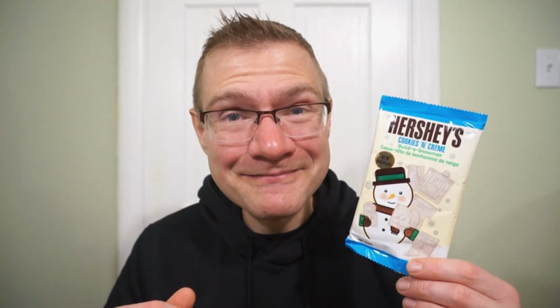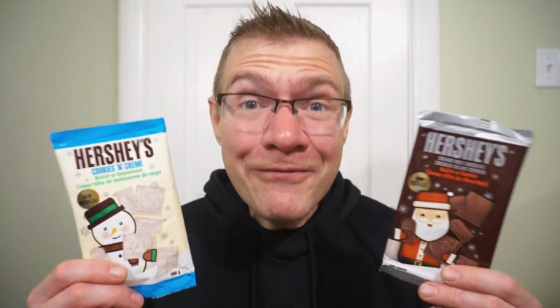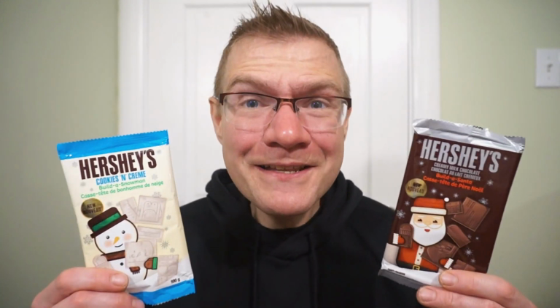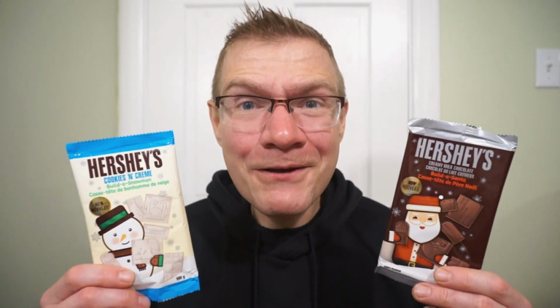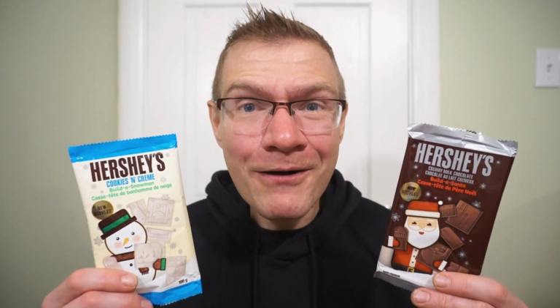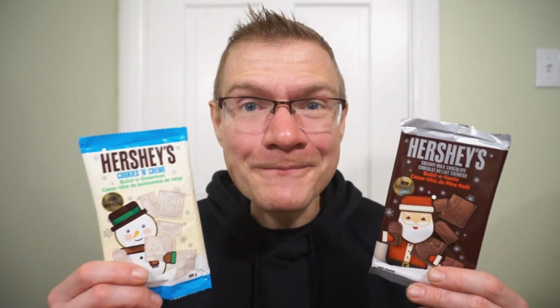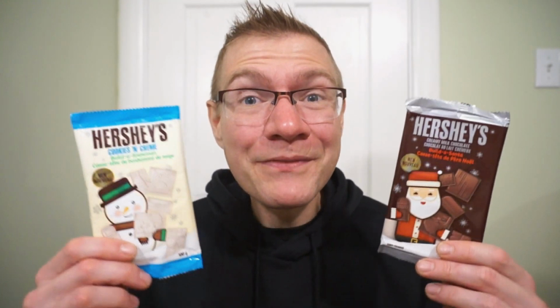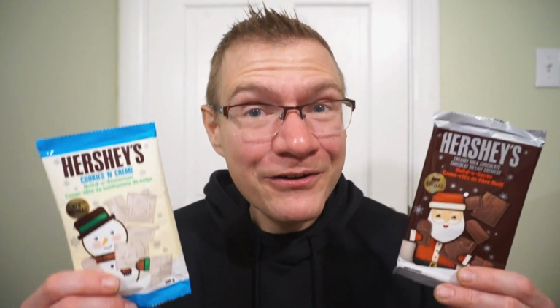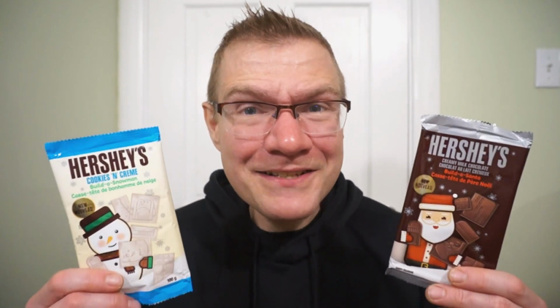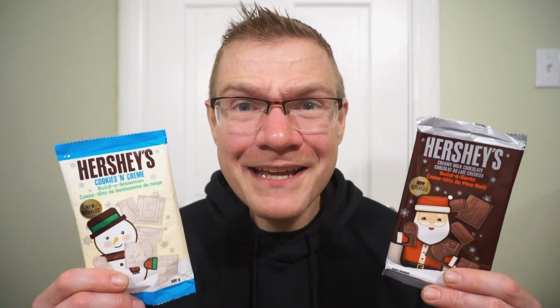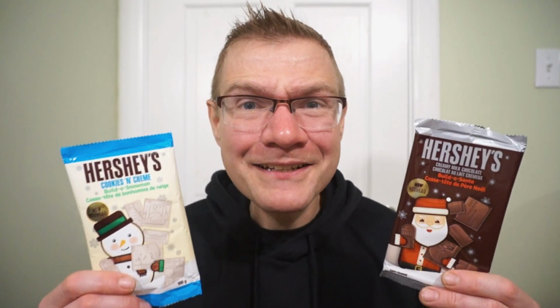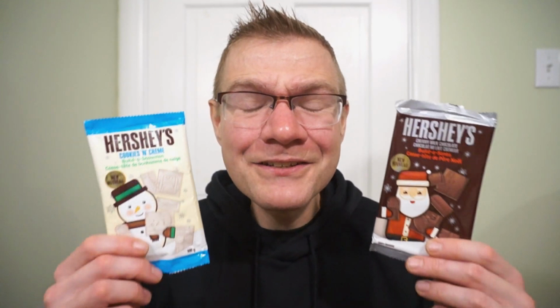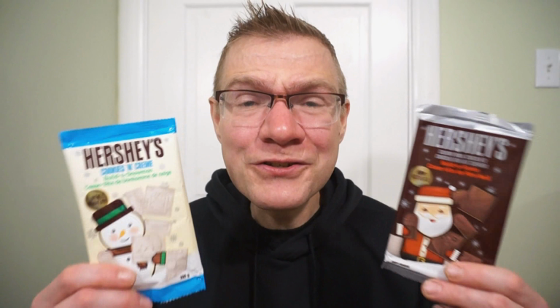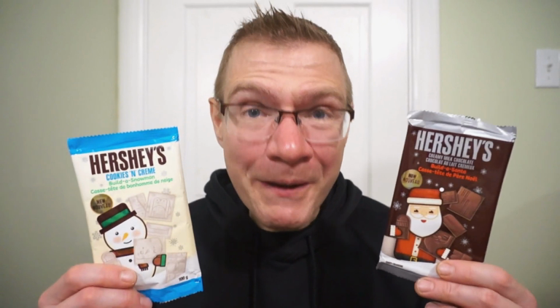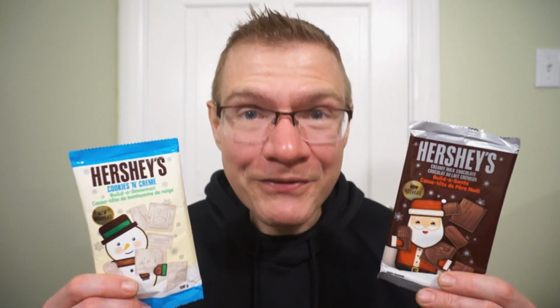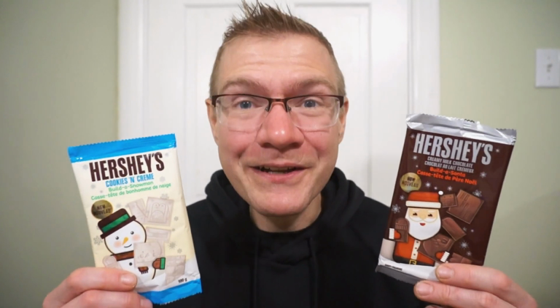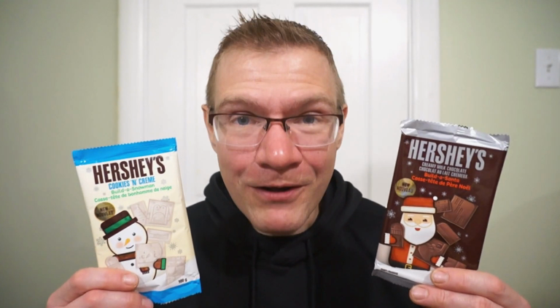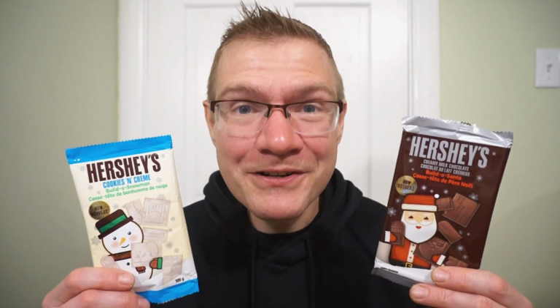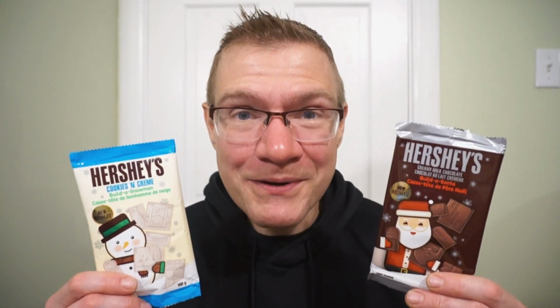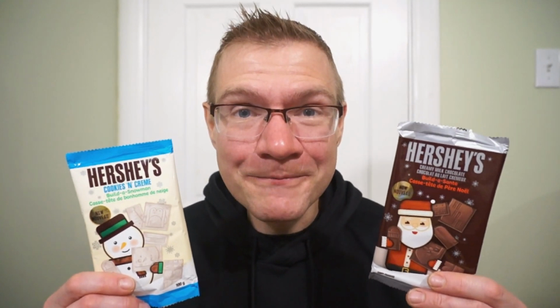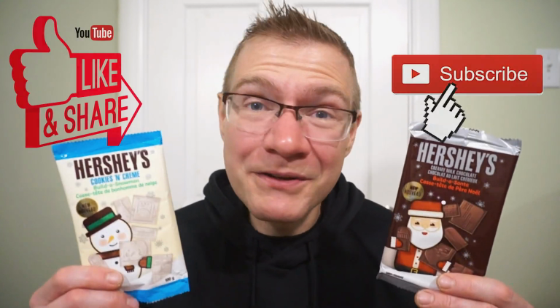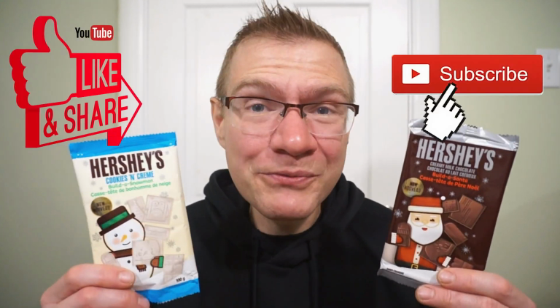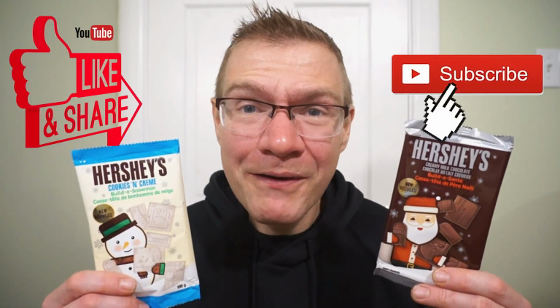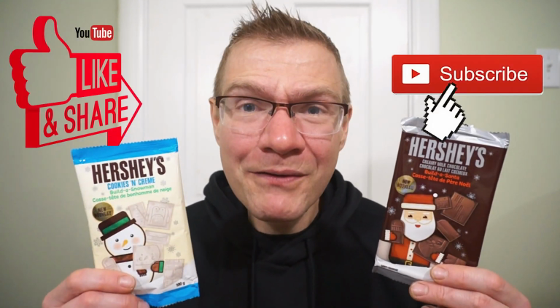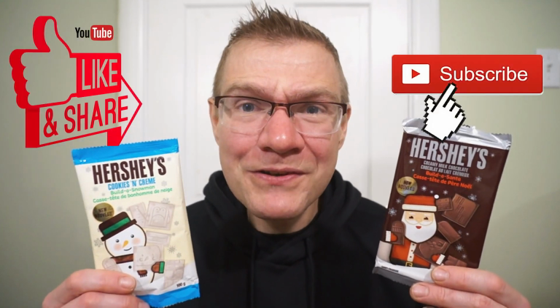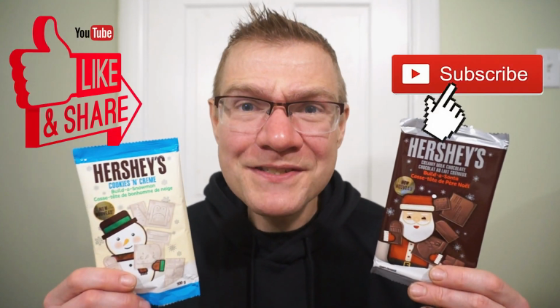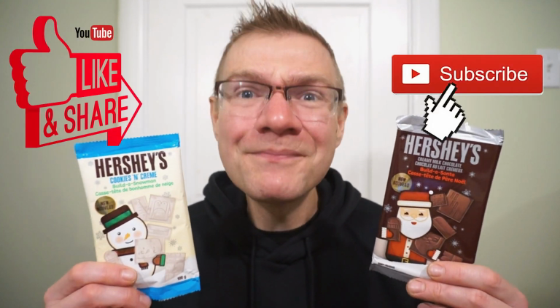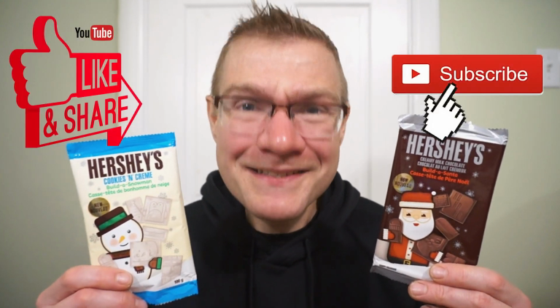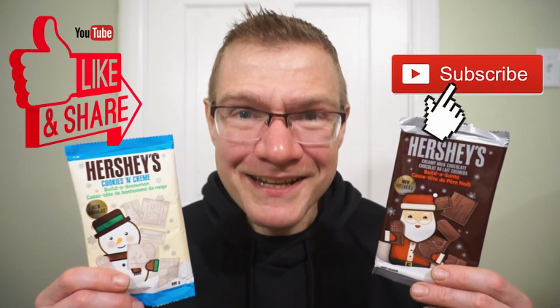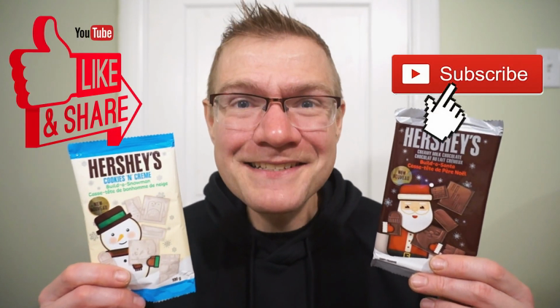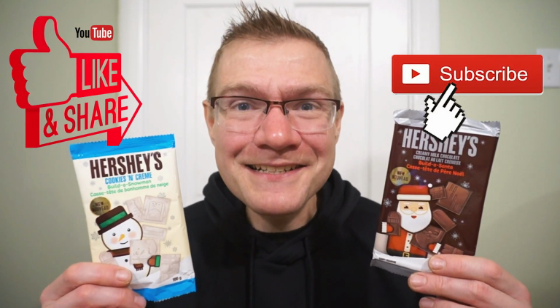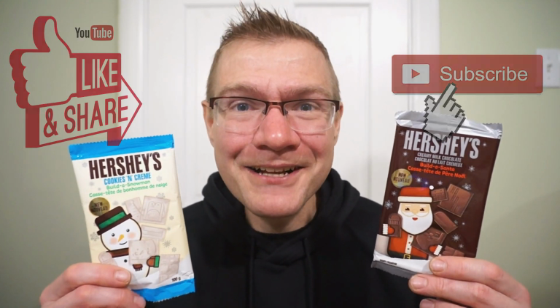I found these at Walmart. Across Canada, you should be able to find them at Walmart as well. Another quick round of reviews — see you guys next time.